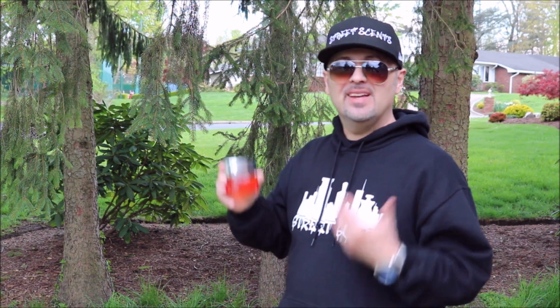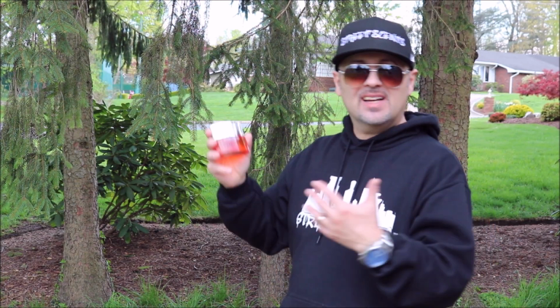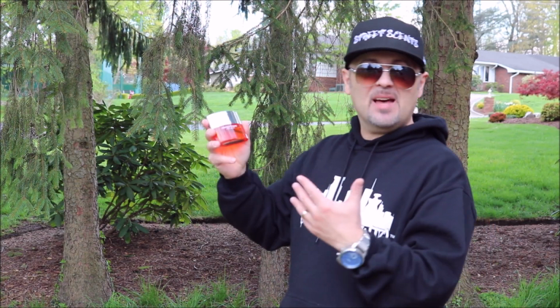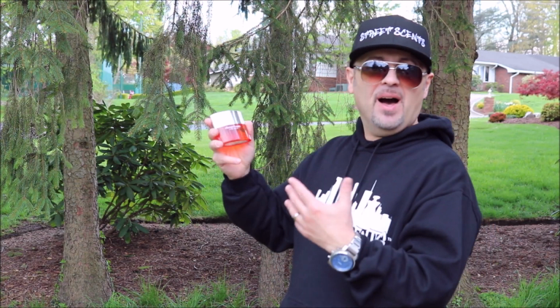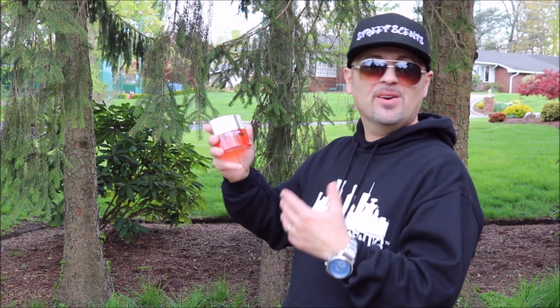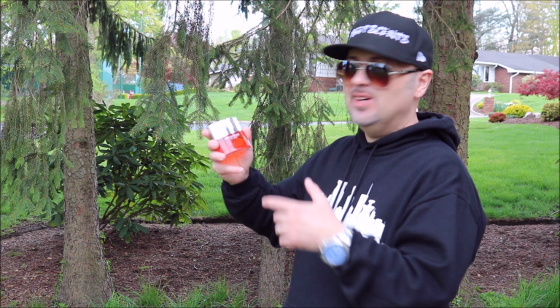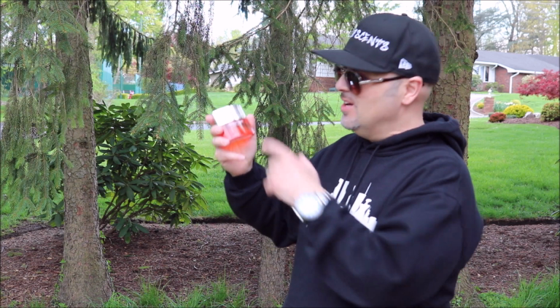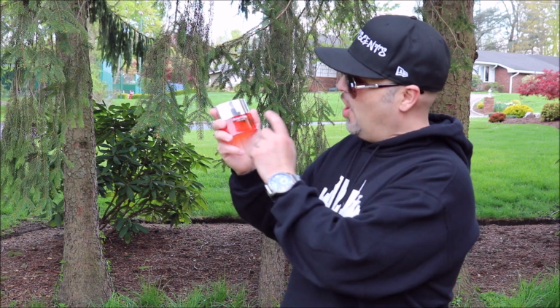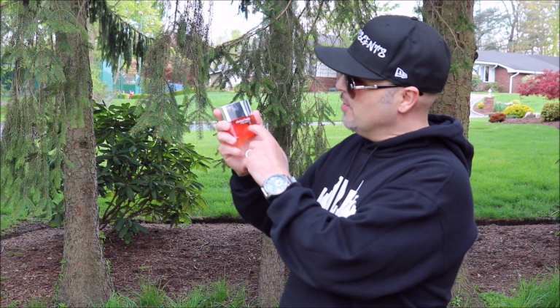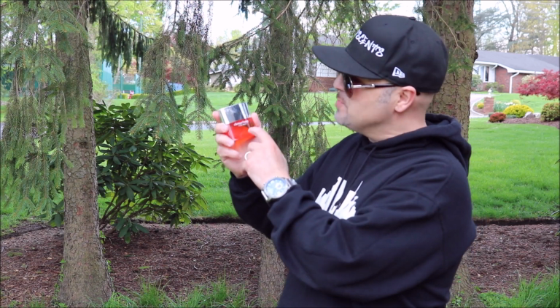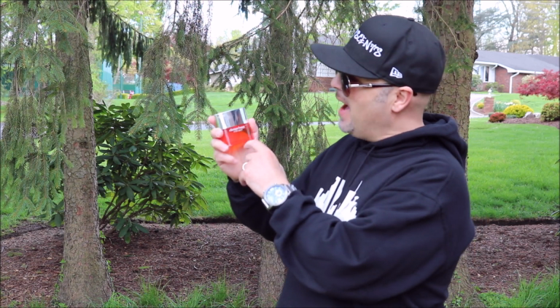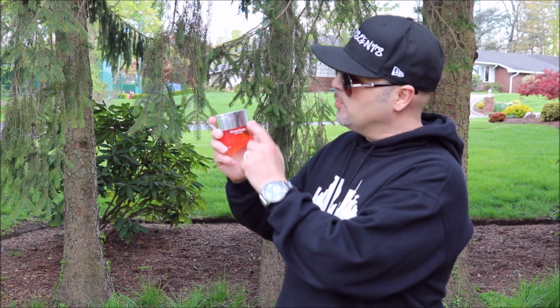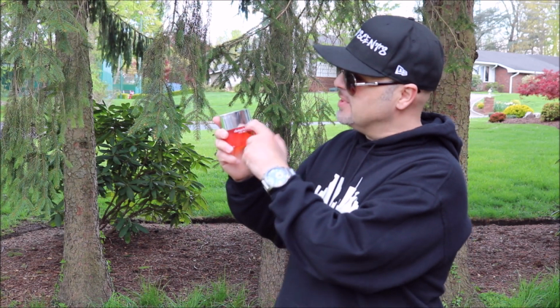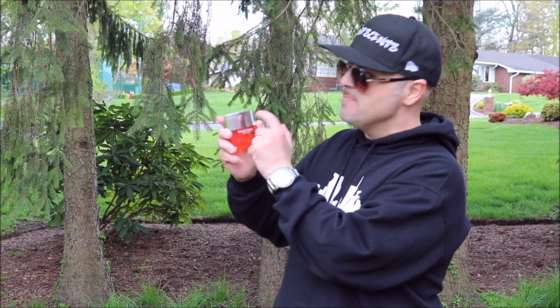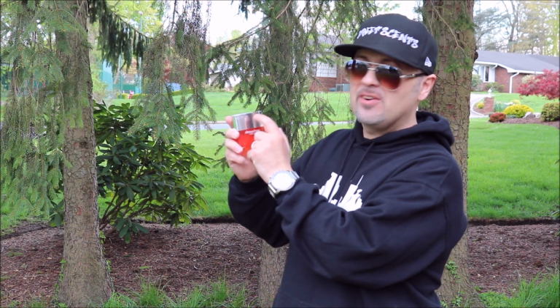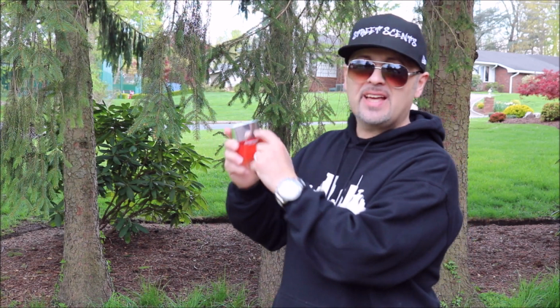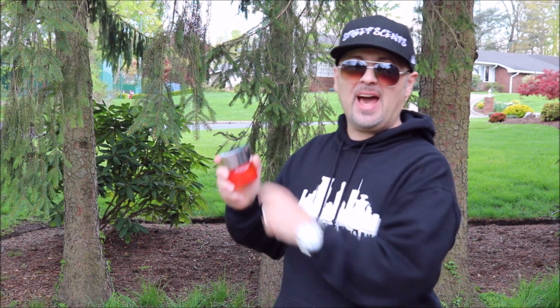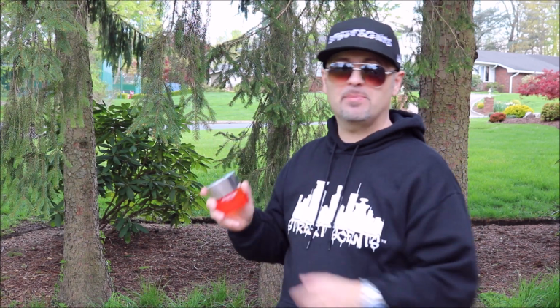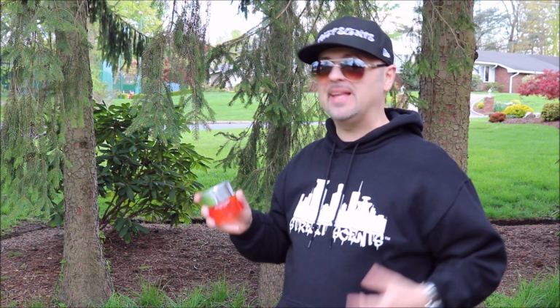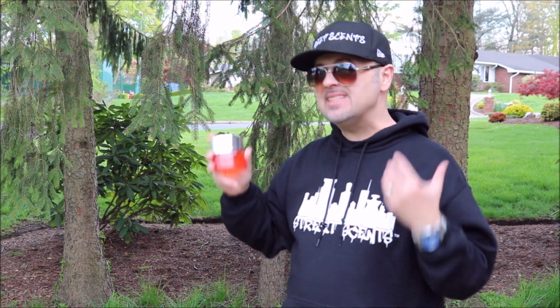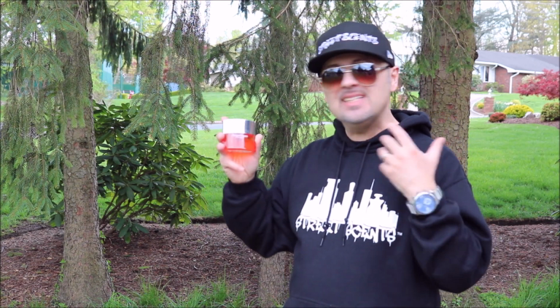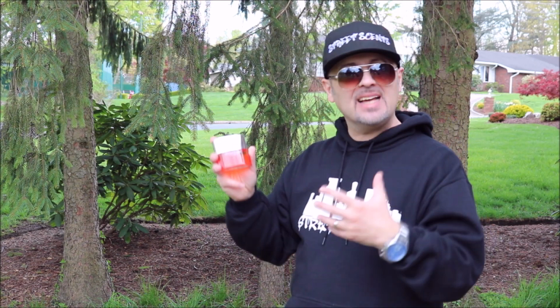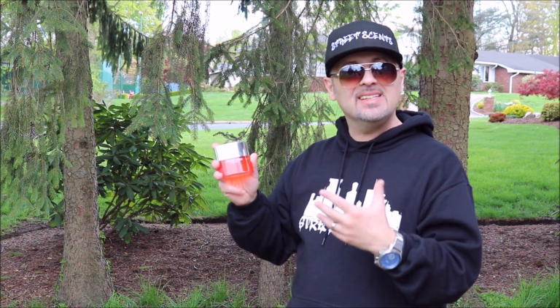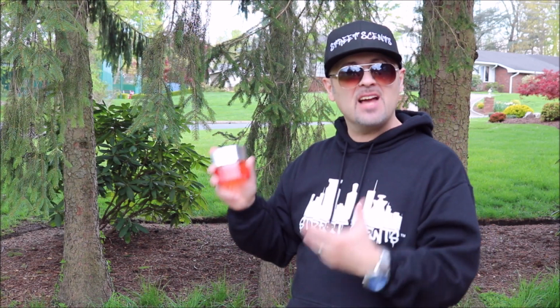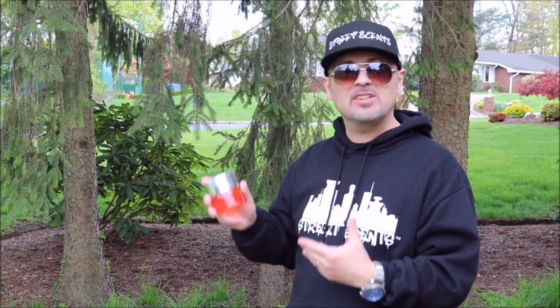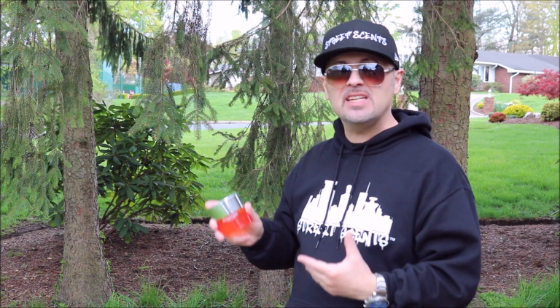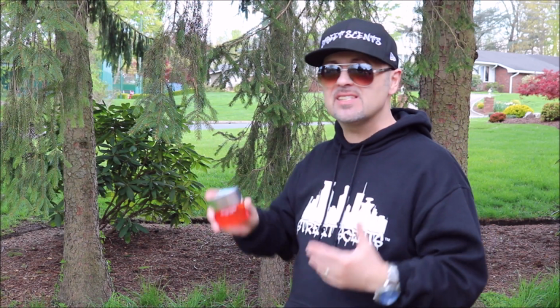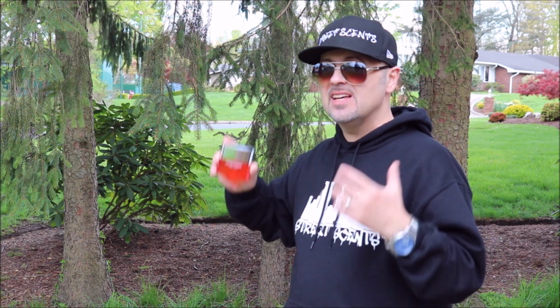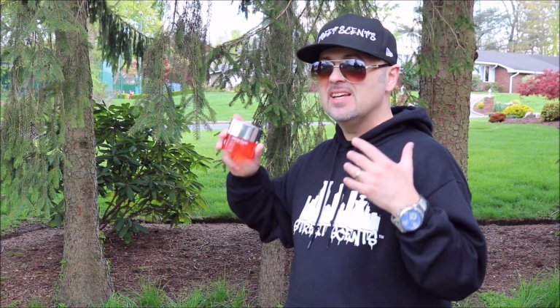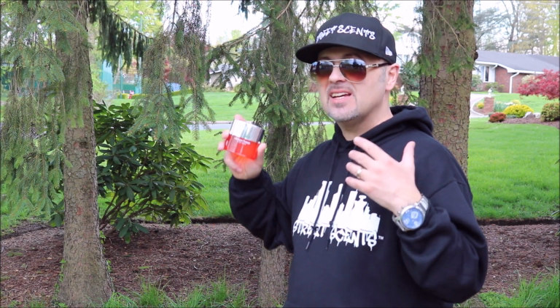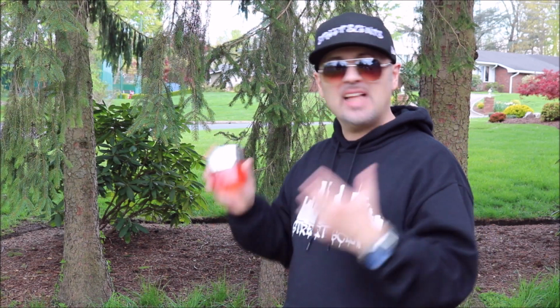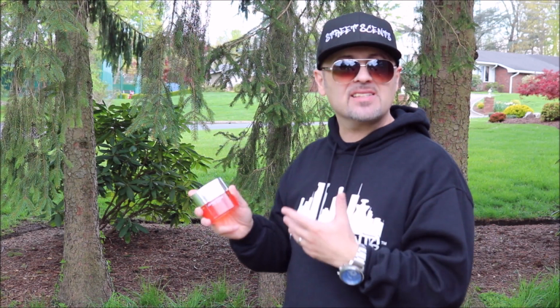Look at that bottle. Orange bottle with a mirrored cap. 1999 release. Classic.